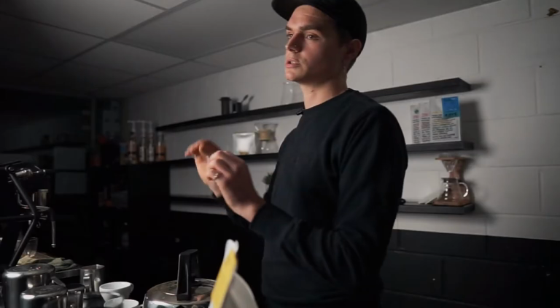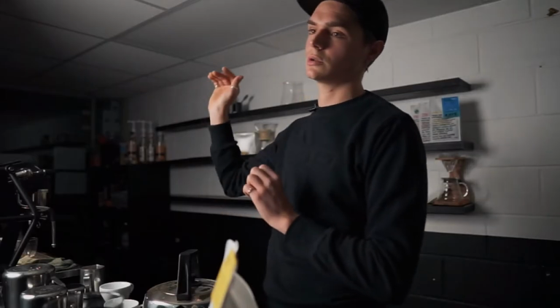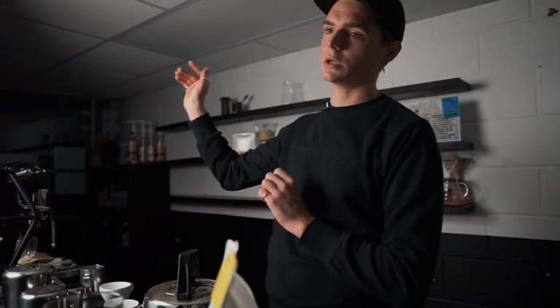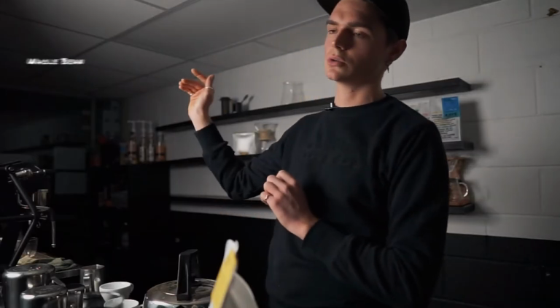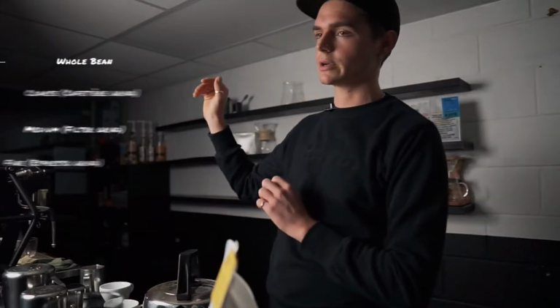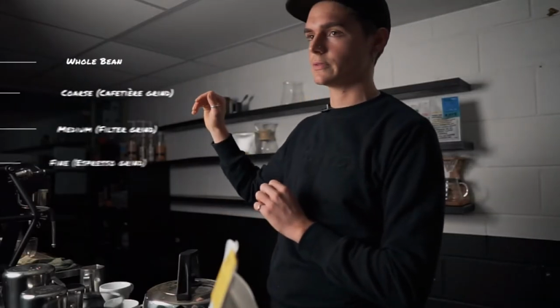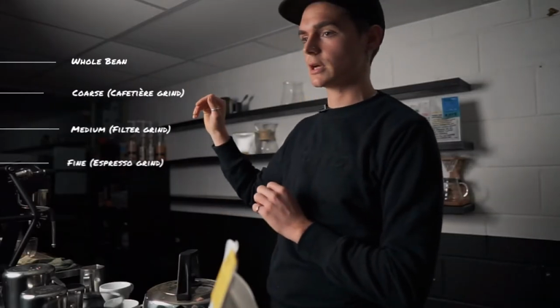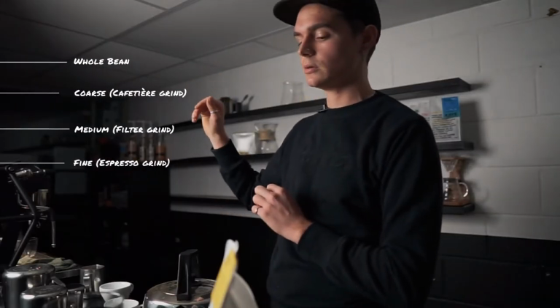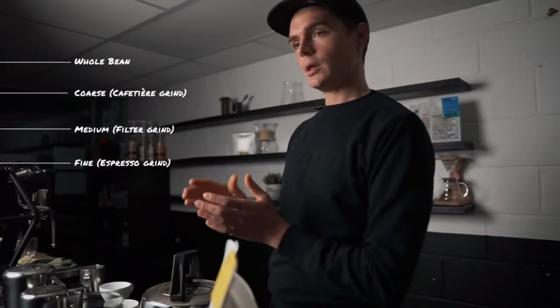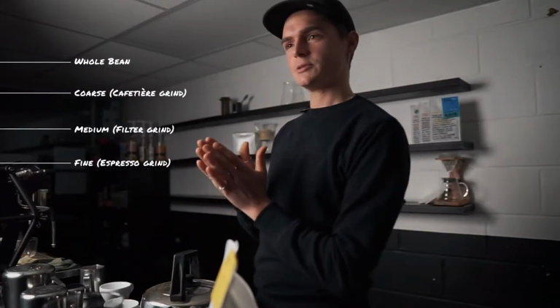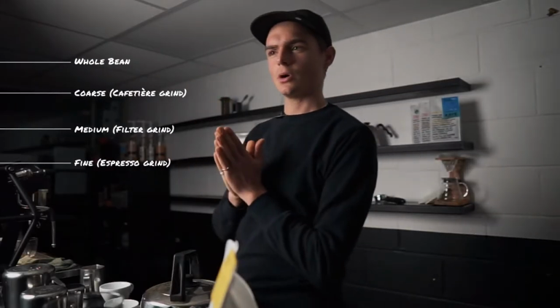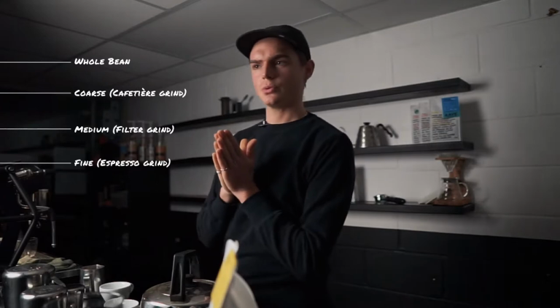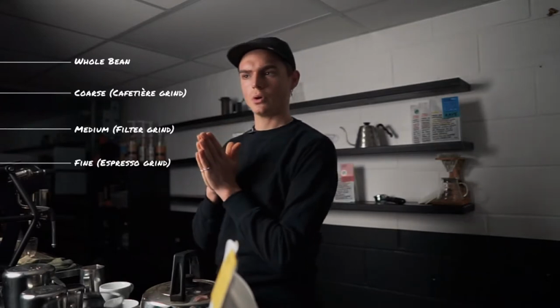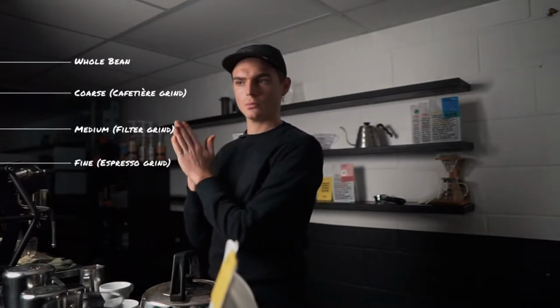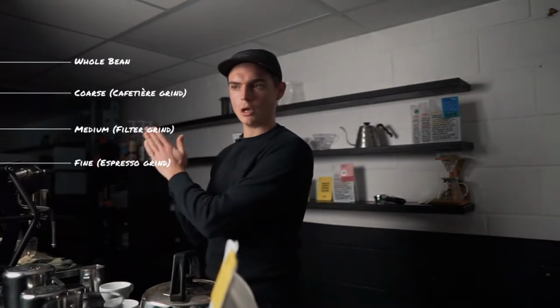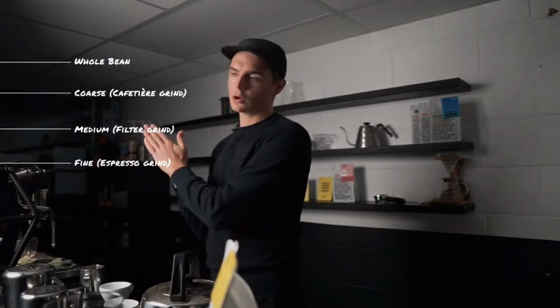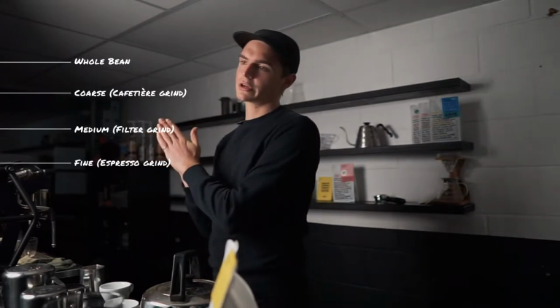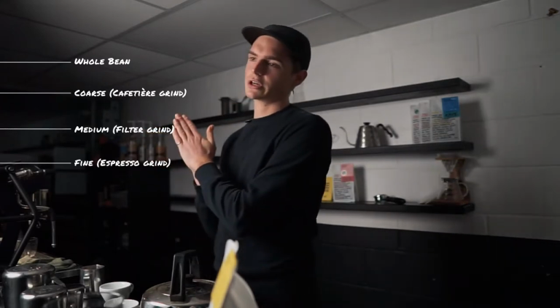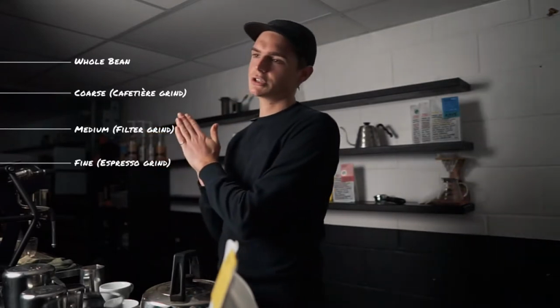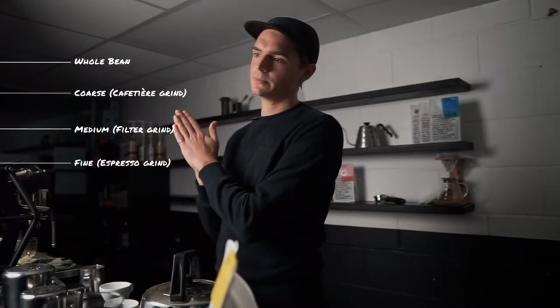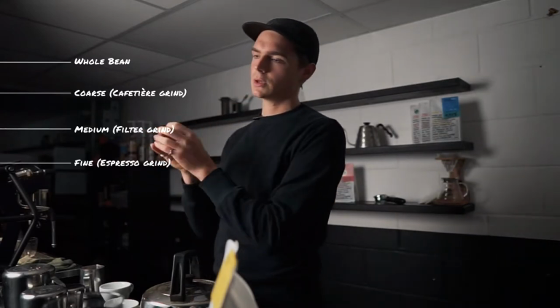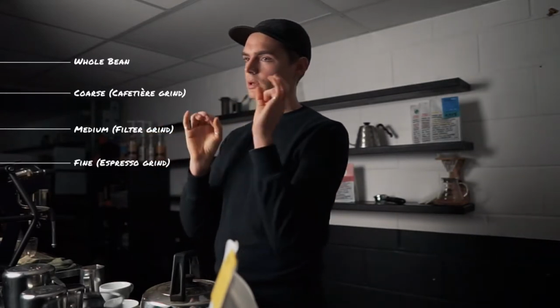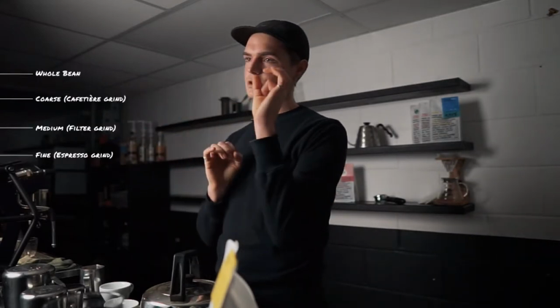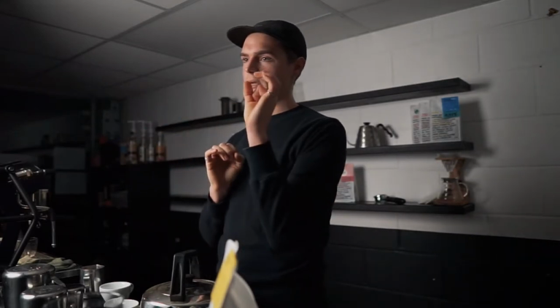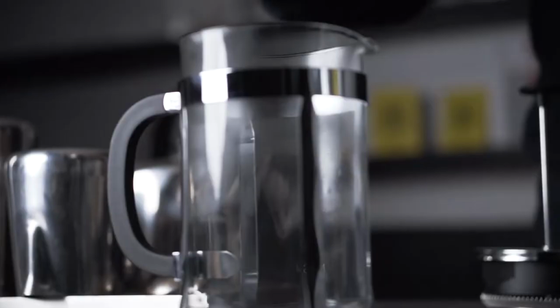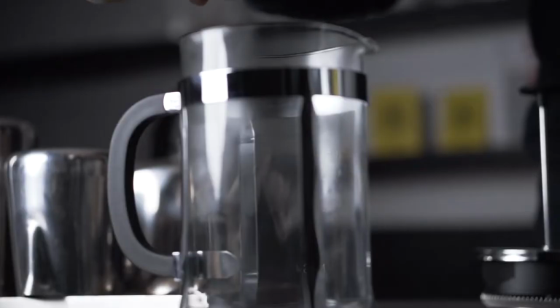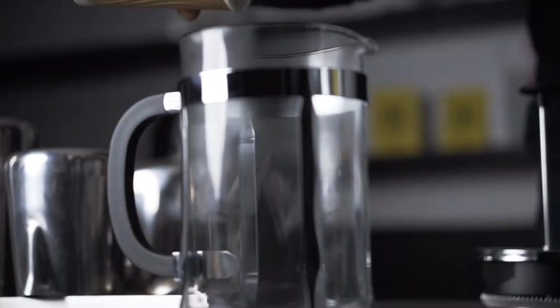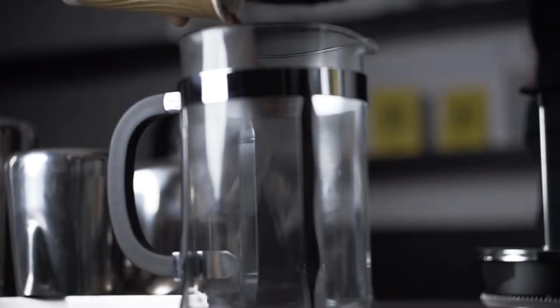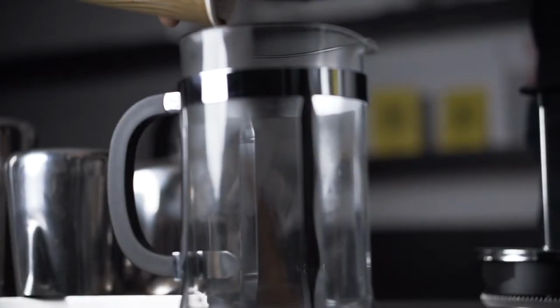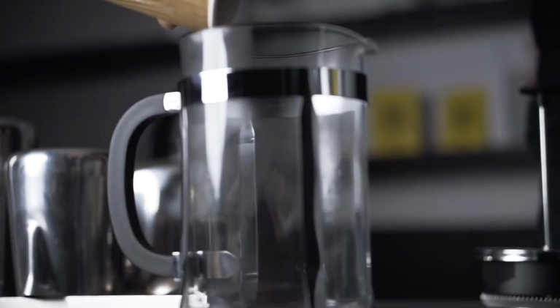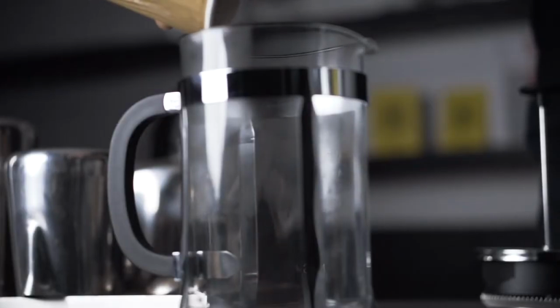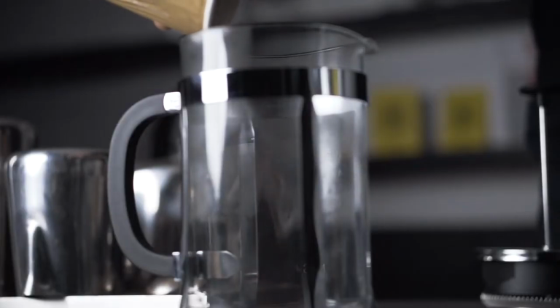We're going to zero the scales once we've got our signature blend ground to cafetiere, which is on the coarser end of the scale. That's because we've got a longer extraction time — the larger the pieces of coffee, the longer the extraction time.